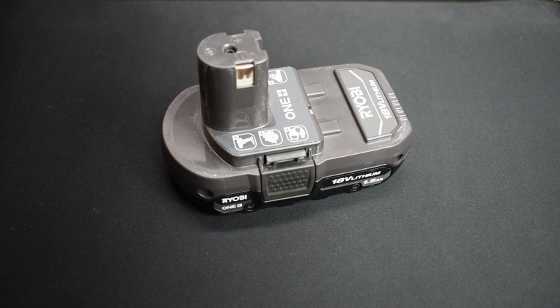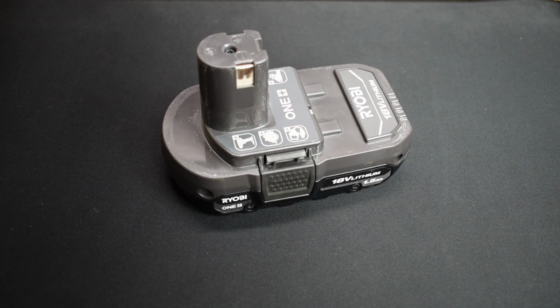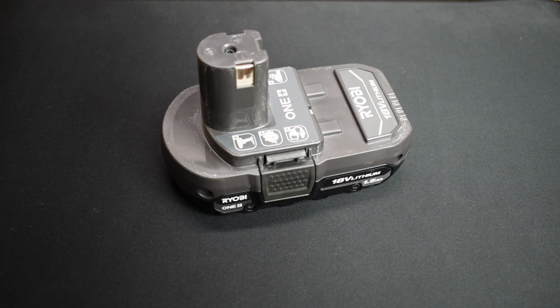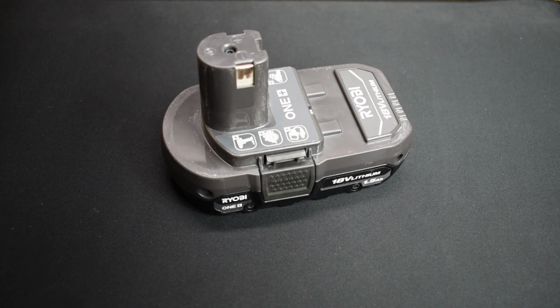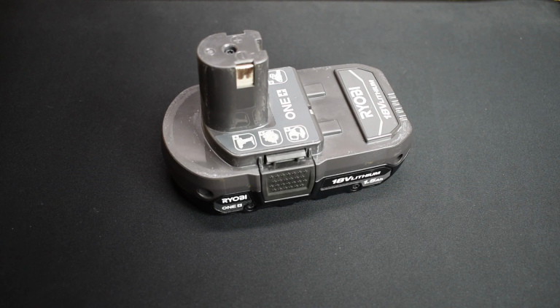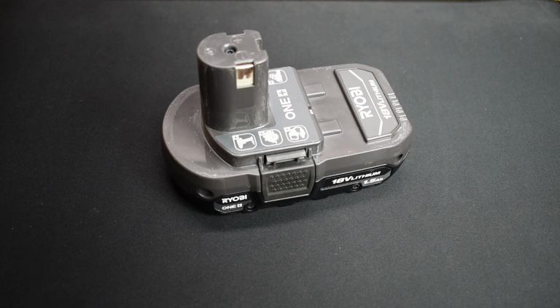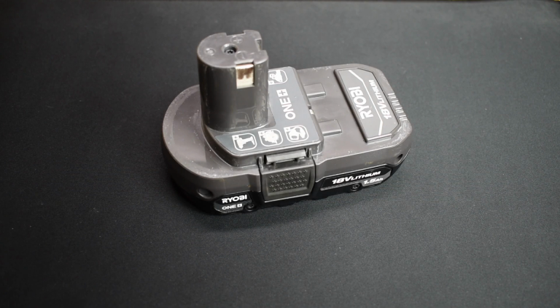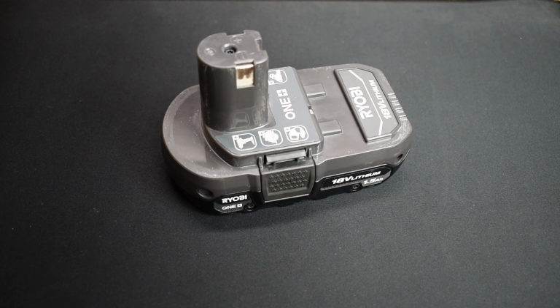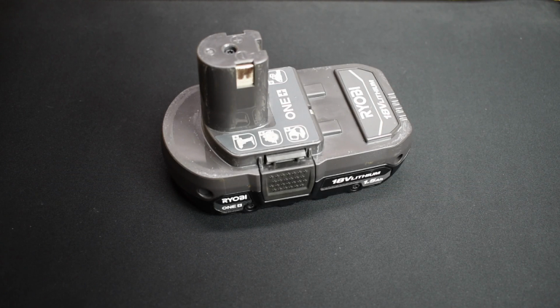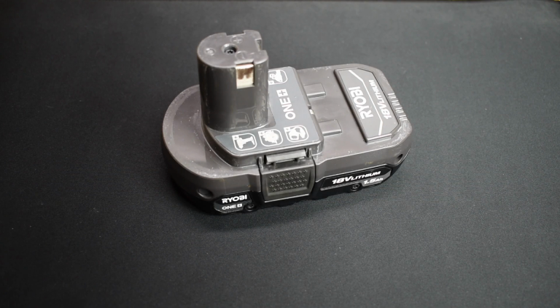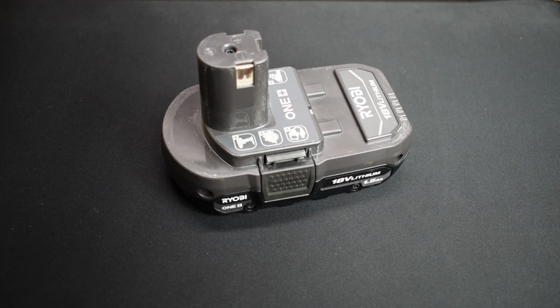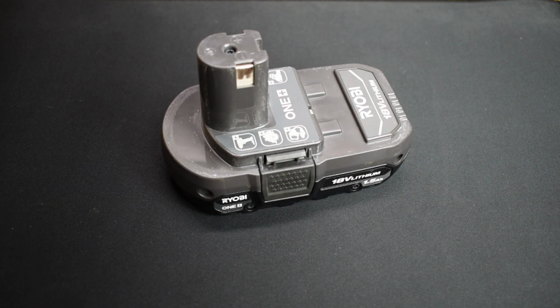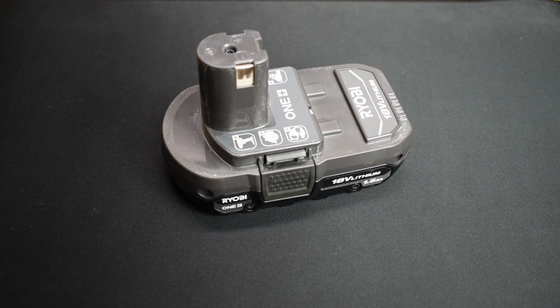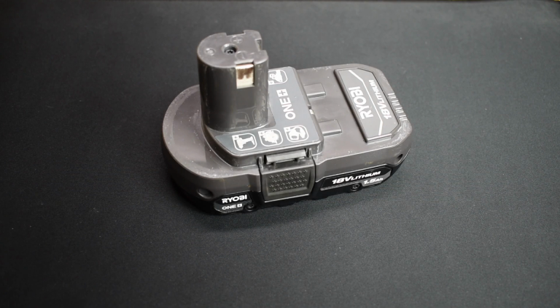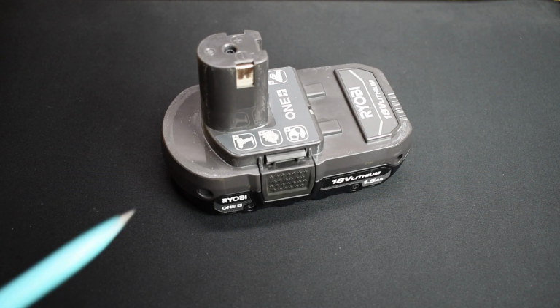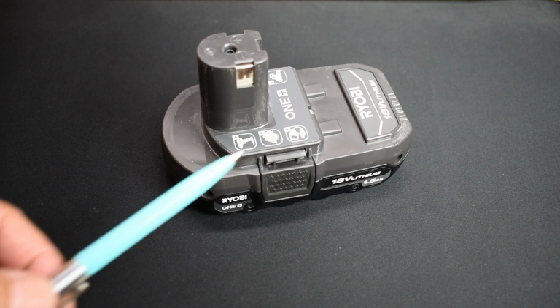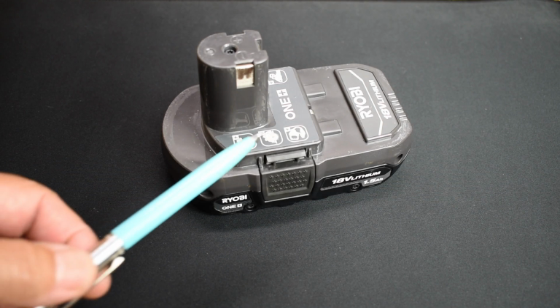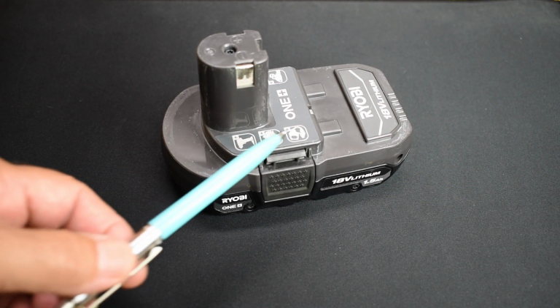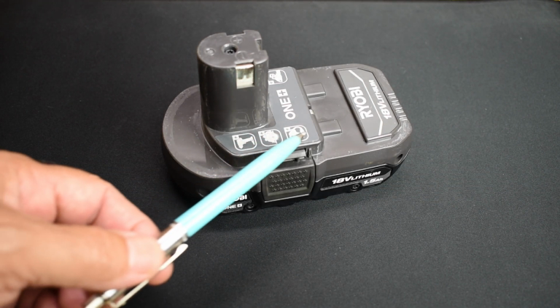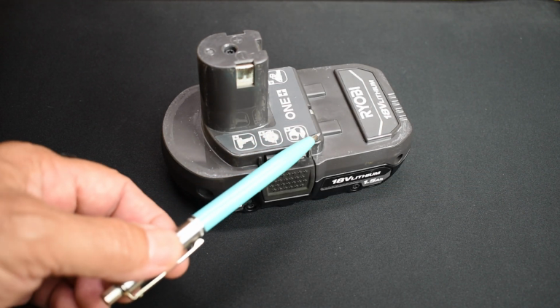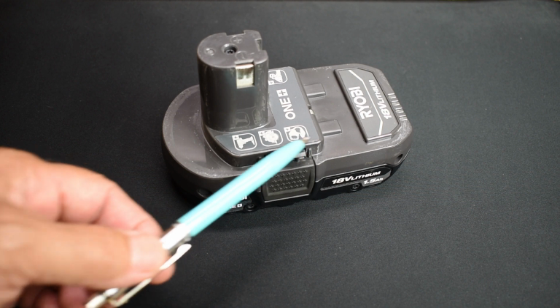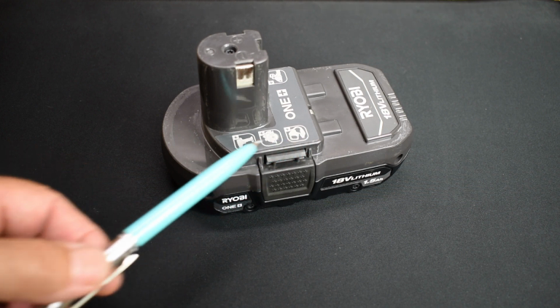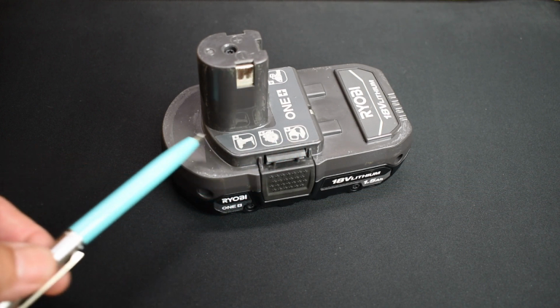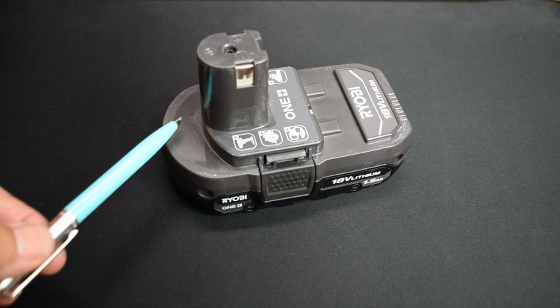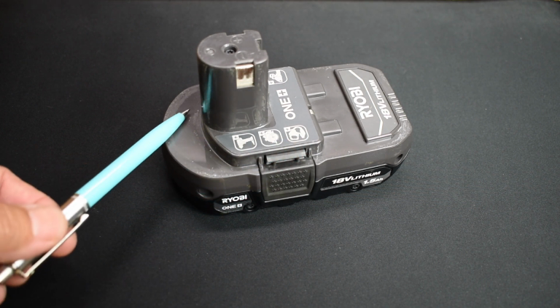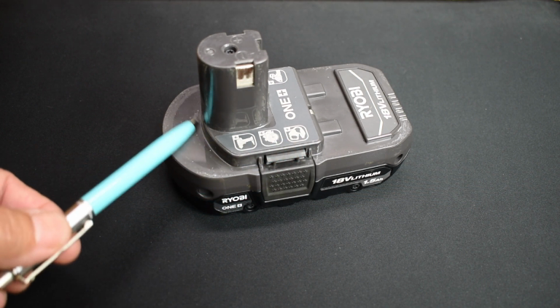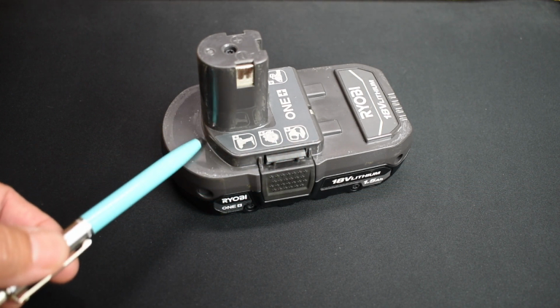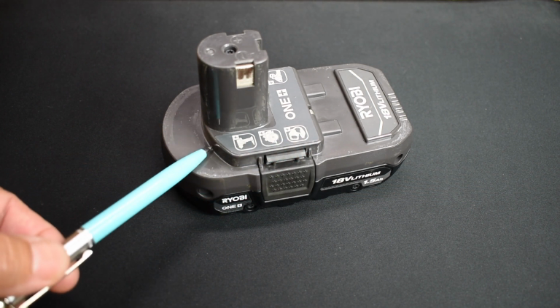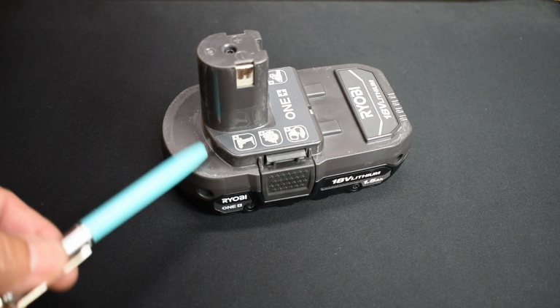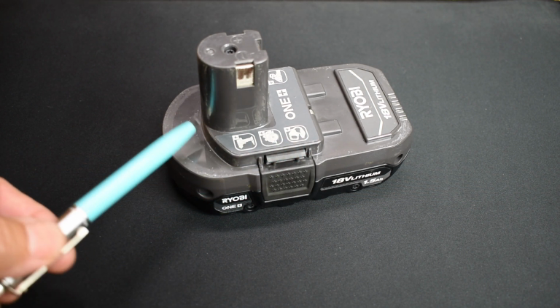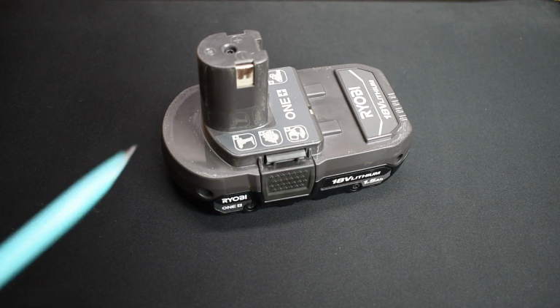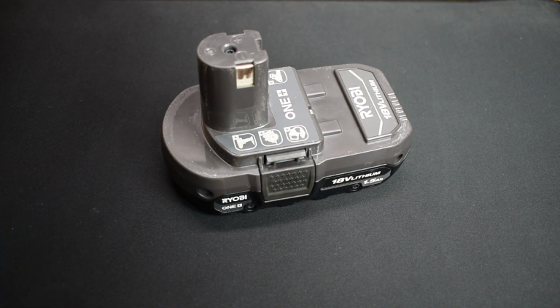Hey guys, welcome back to another video. In today's video, I'm going to show you how I replace the cells inside of a power tool battery pack.